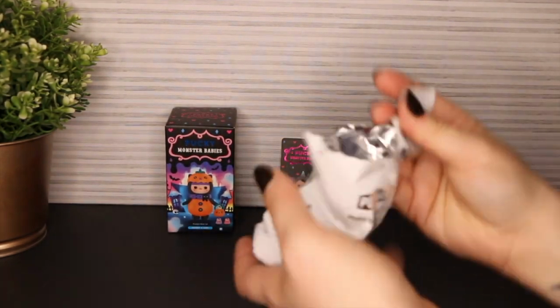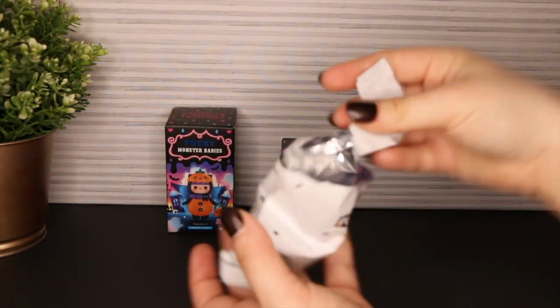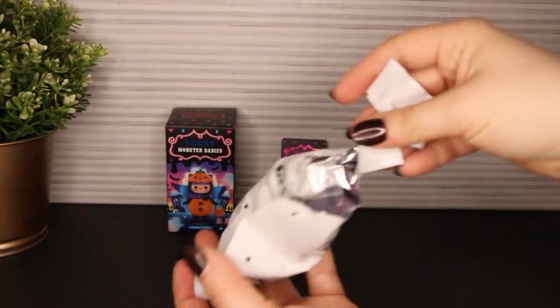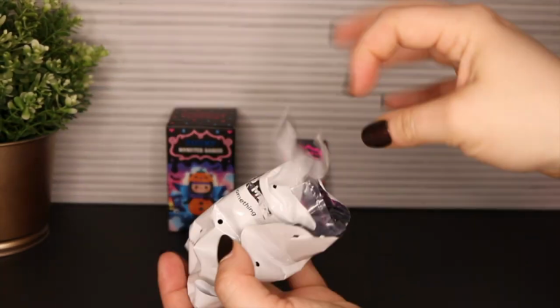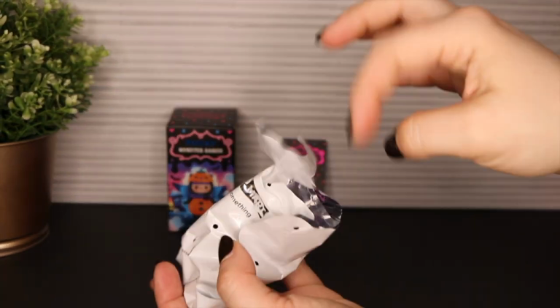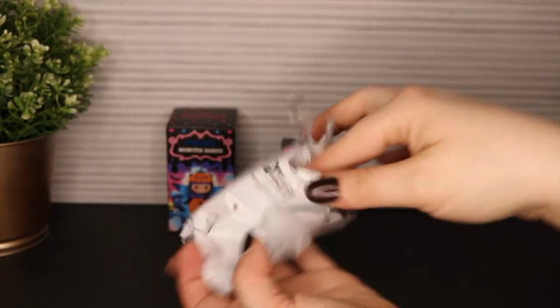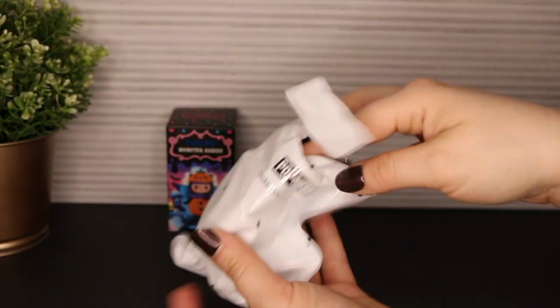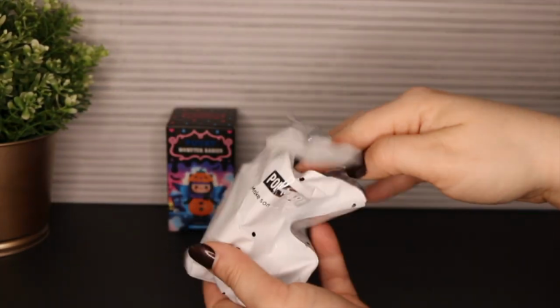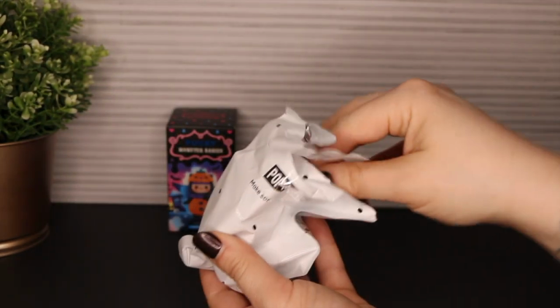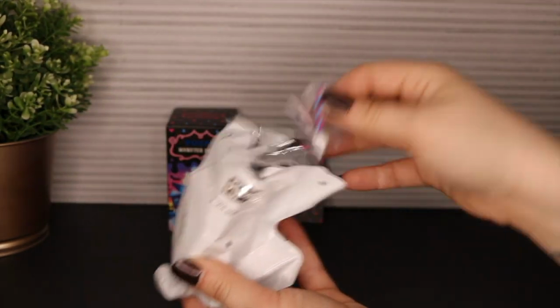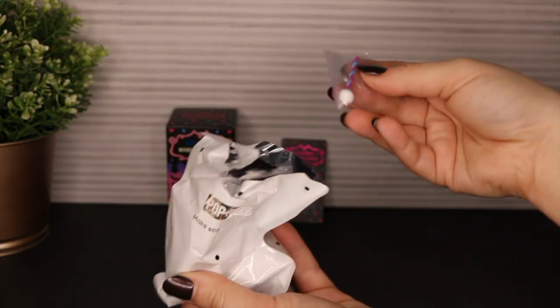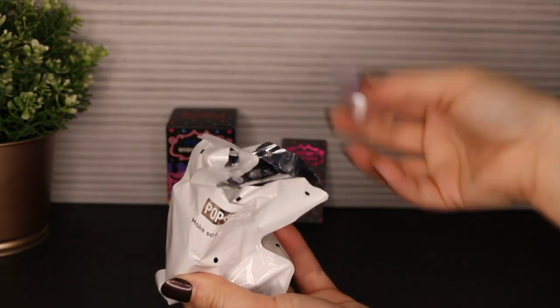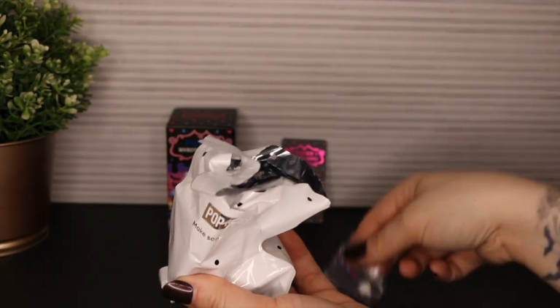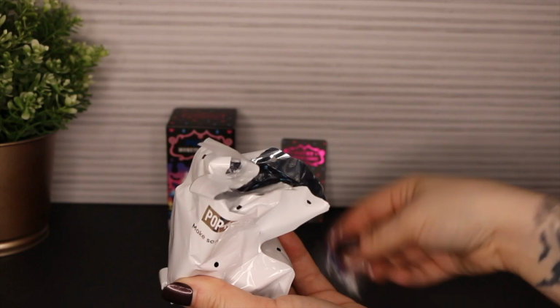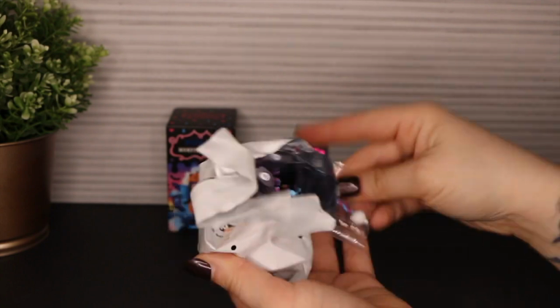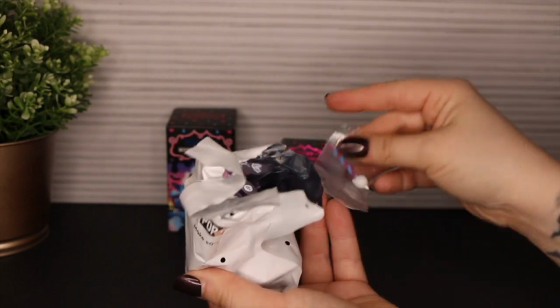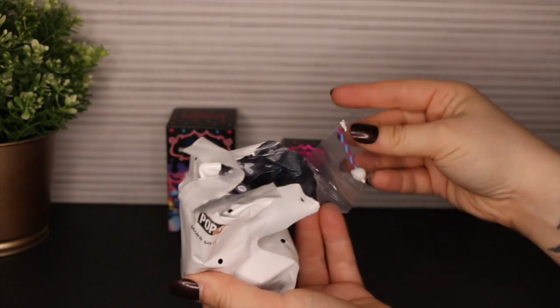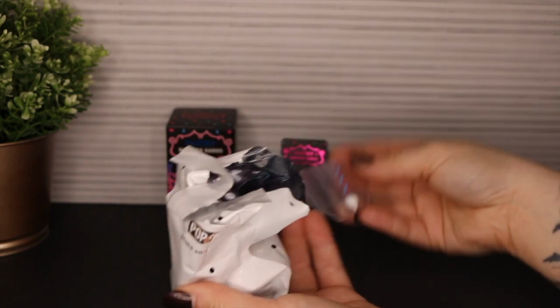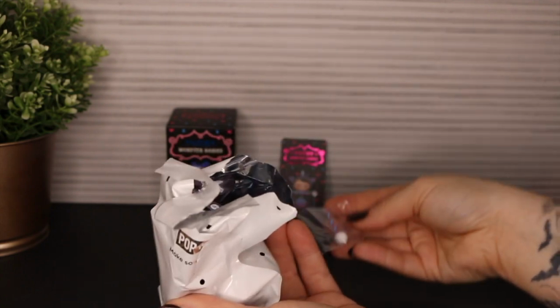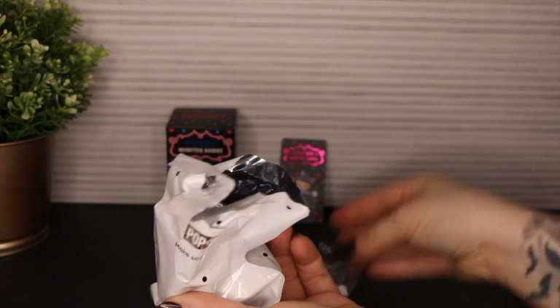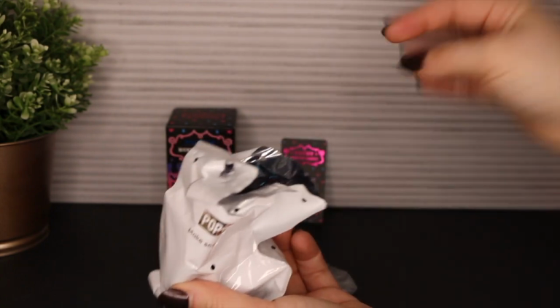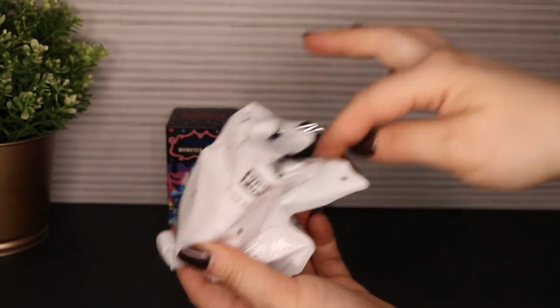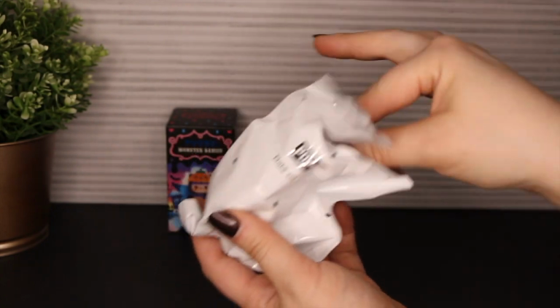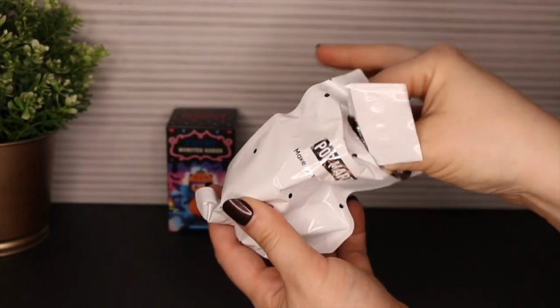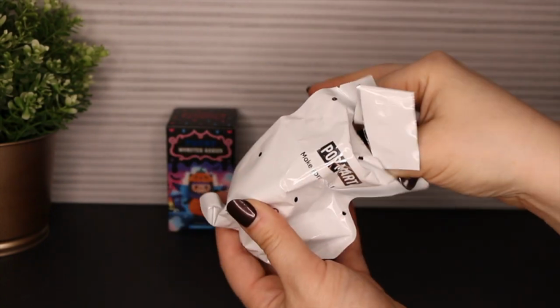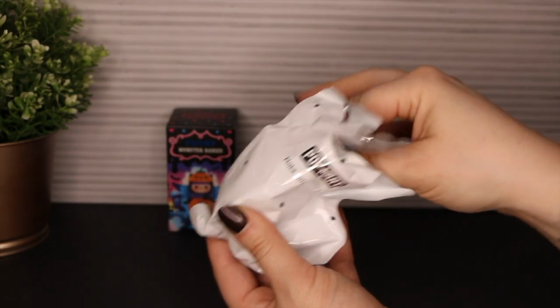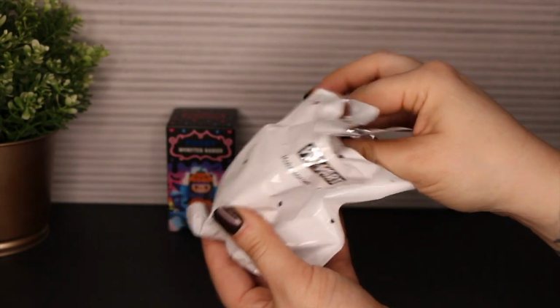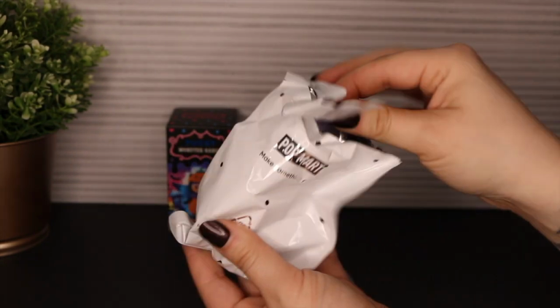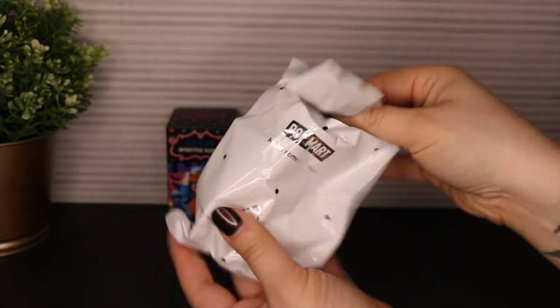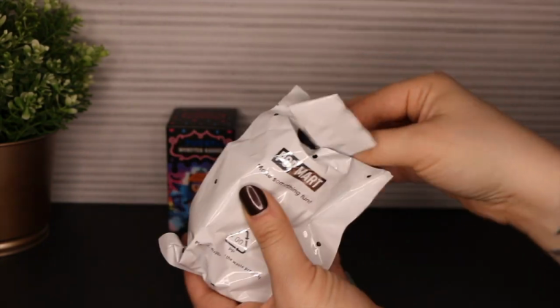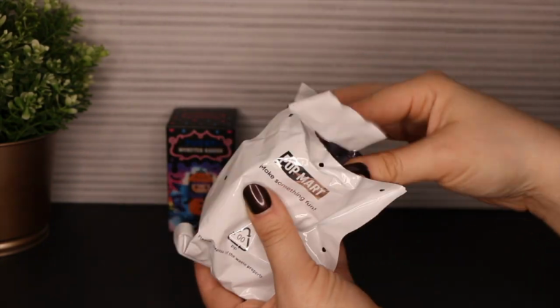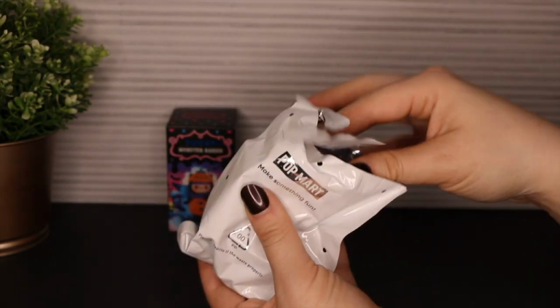And it was open, but it looks like the accessory is still sealed.